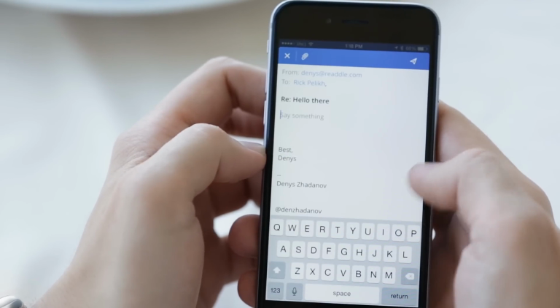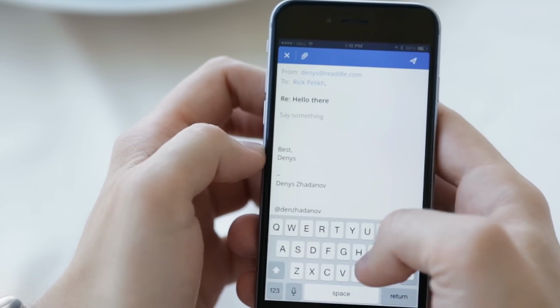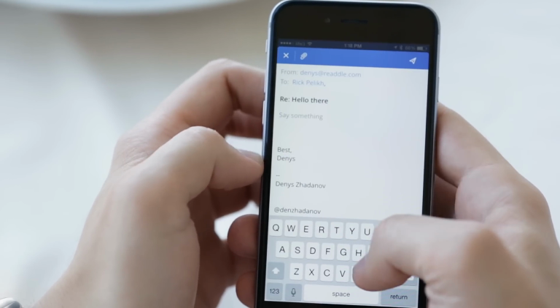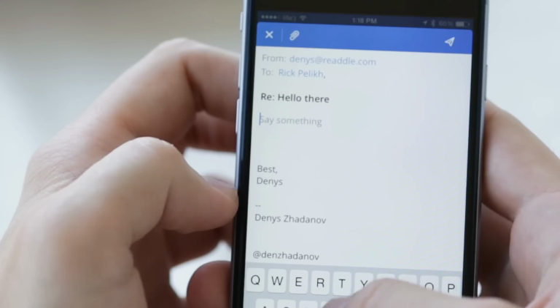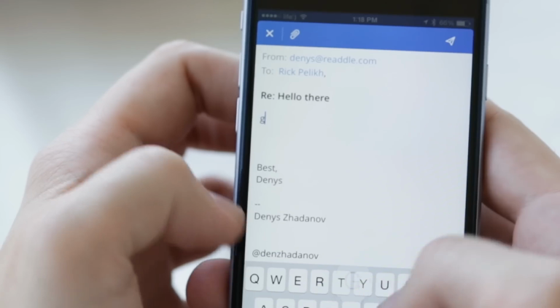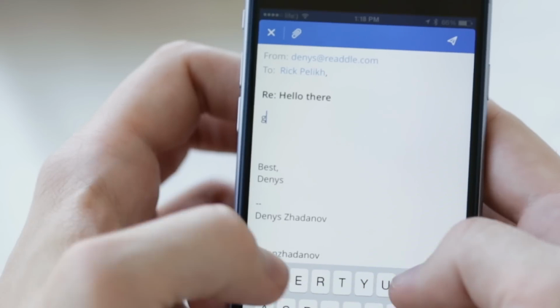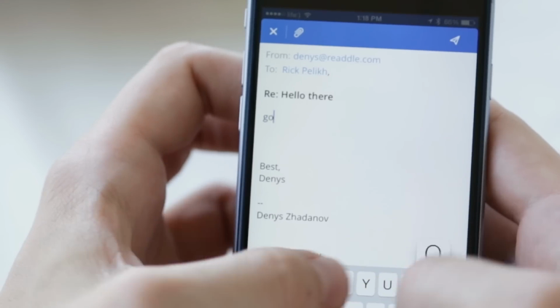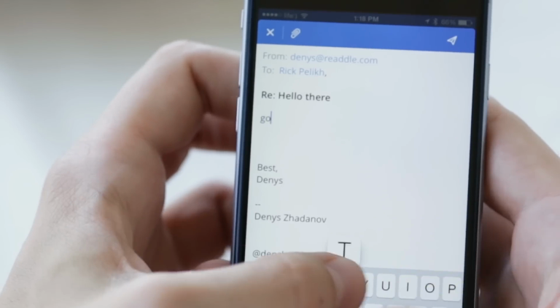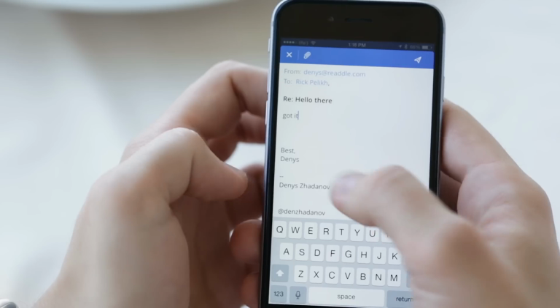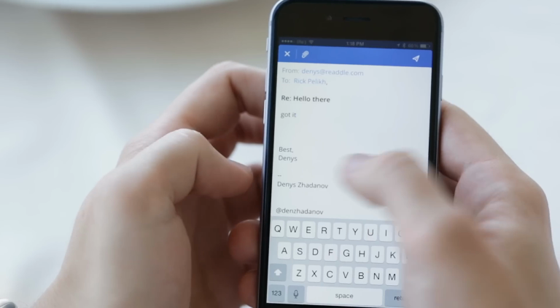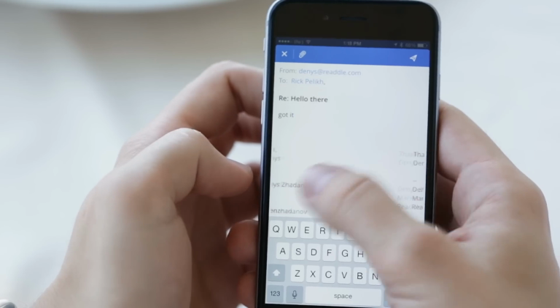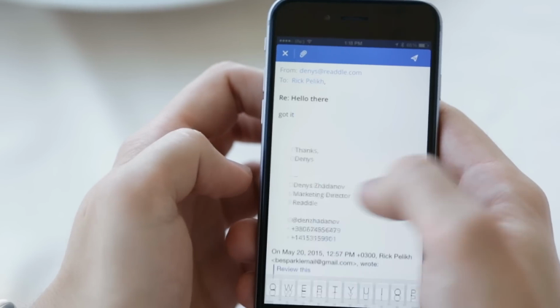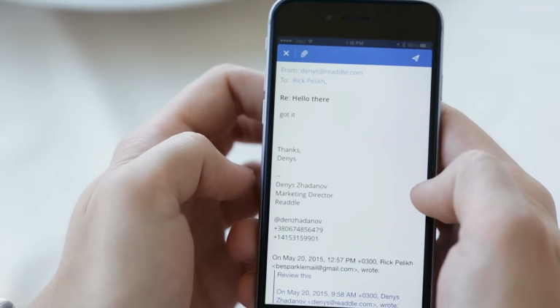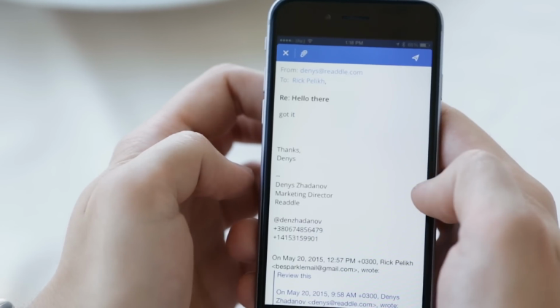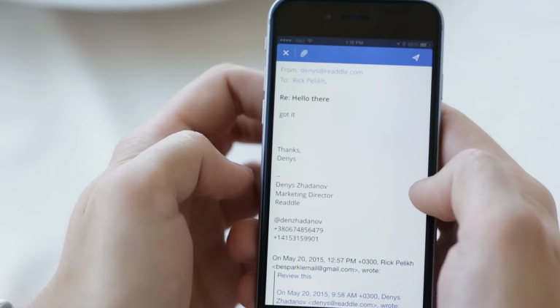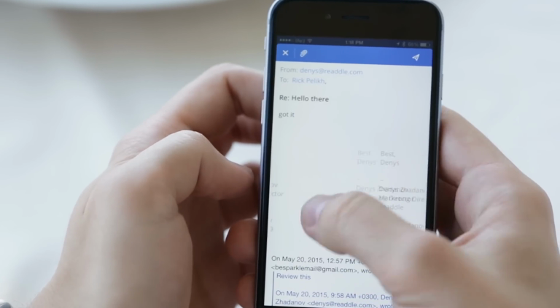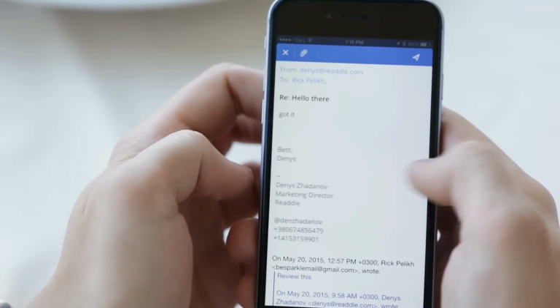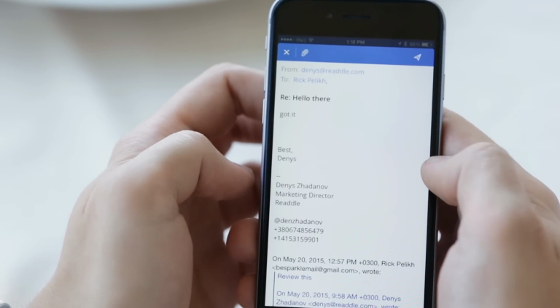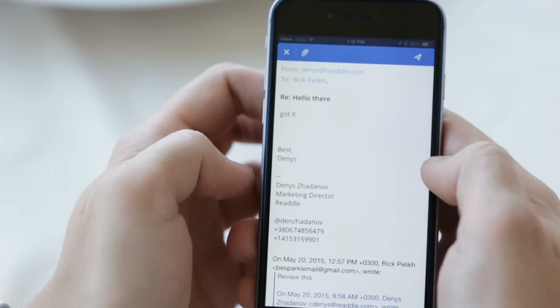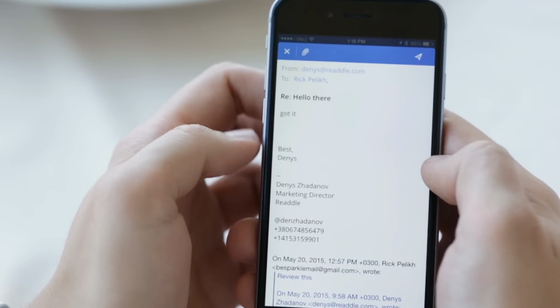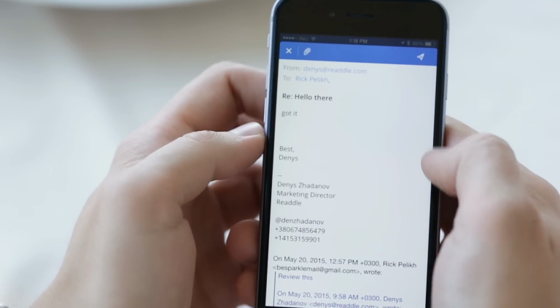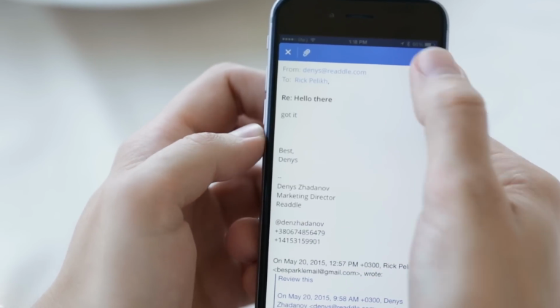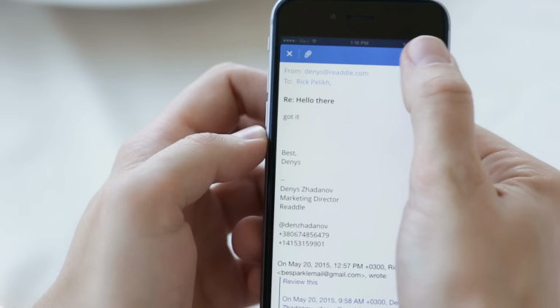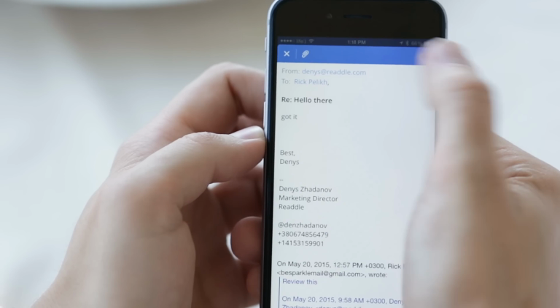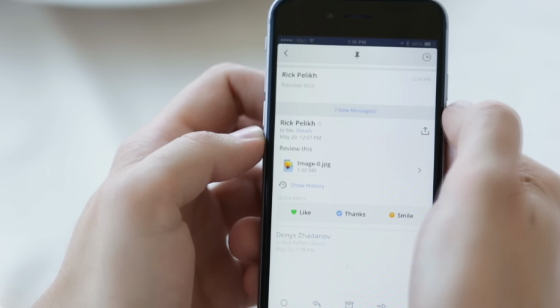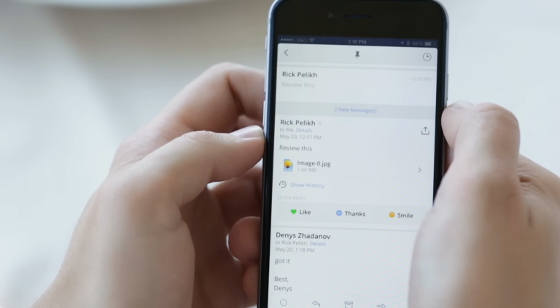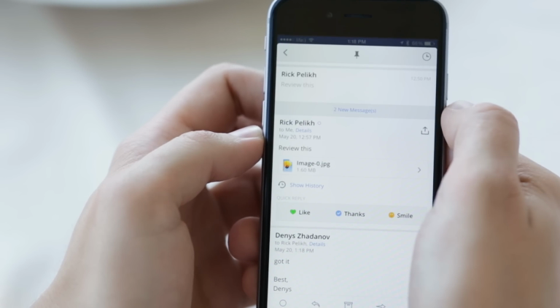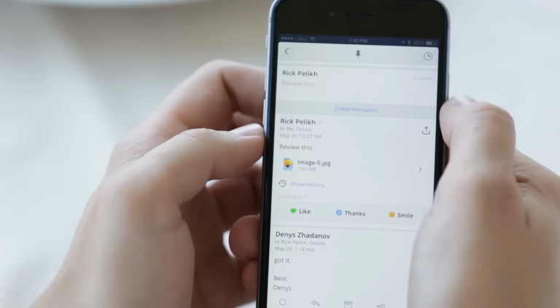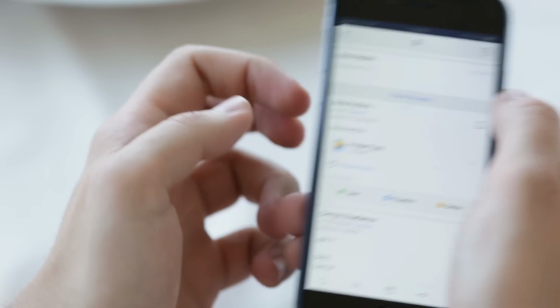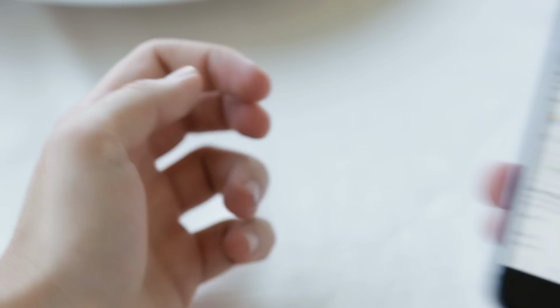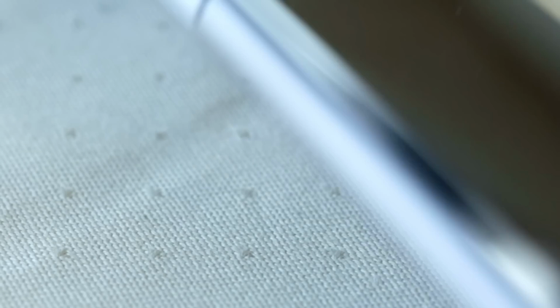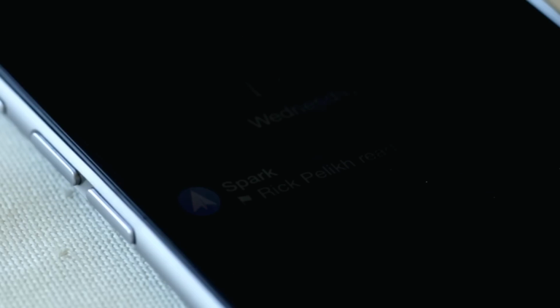While composing an email, select the best signature with a simple swipe. It's that easy. And get notified when your email is read.